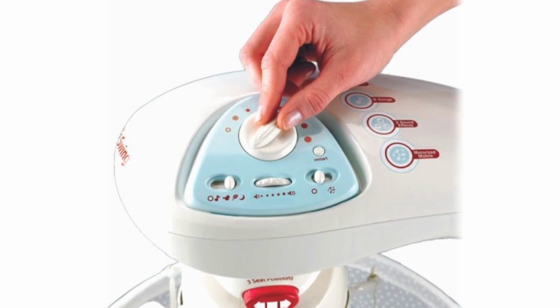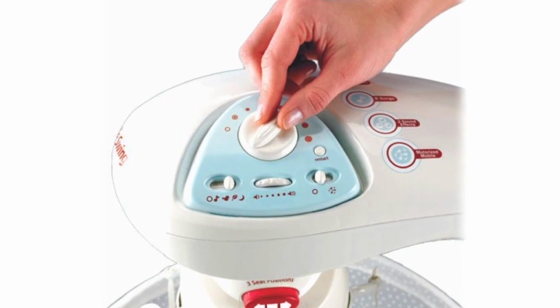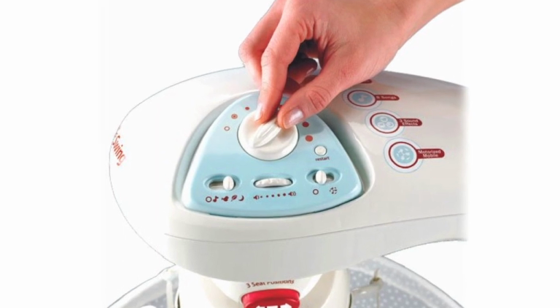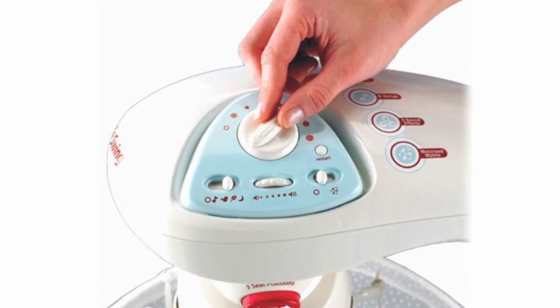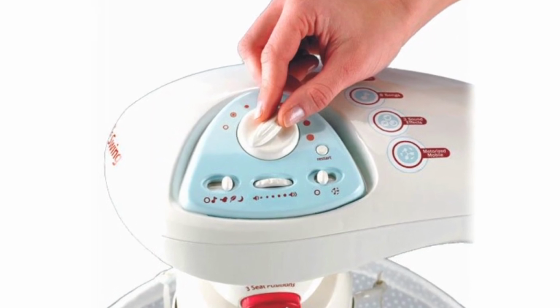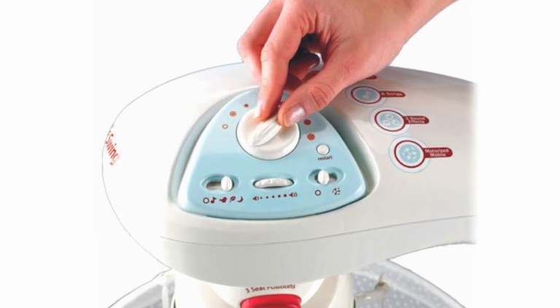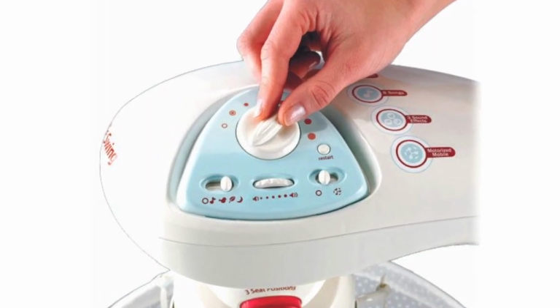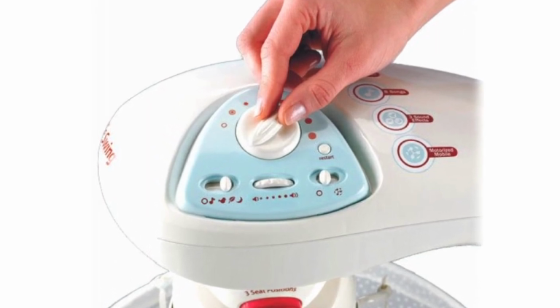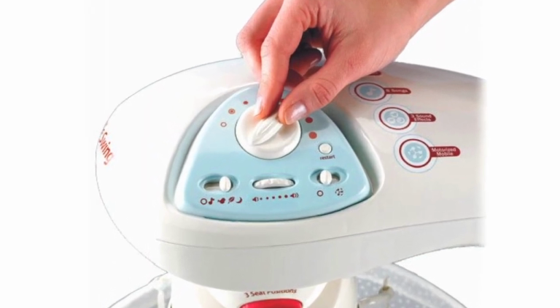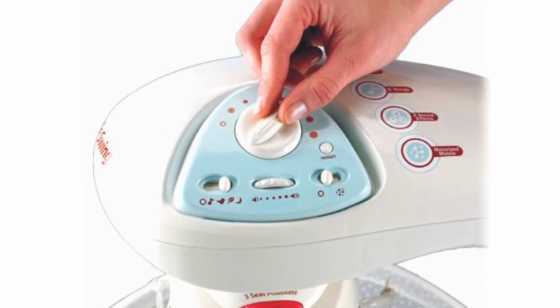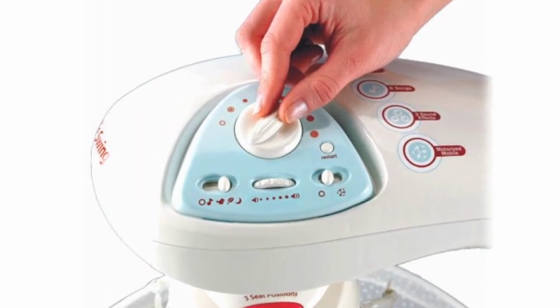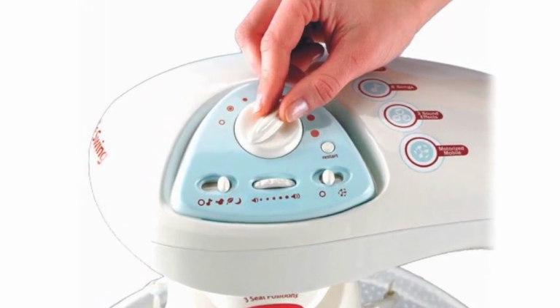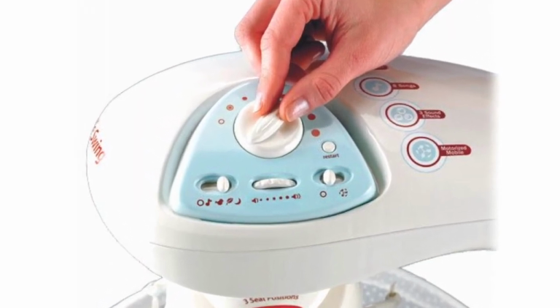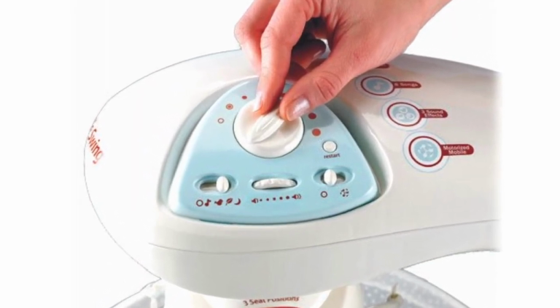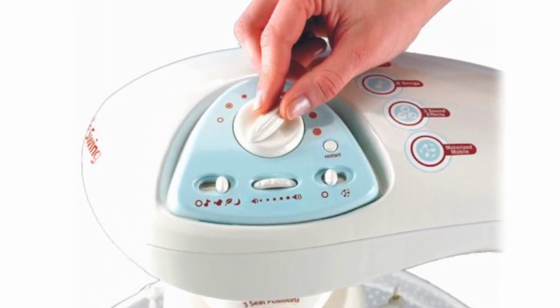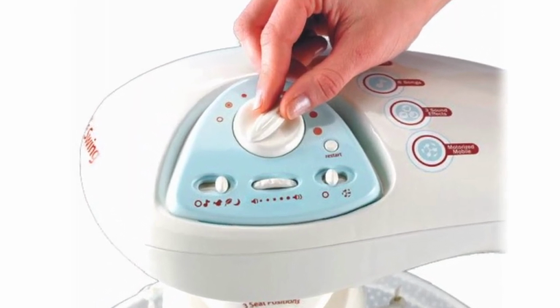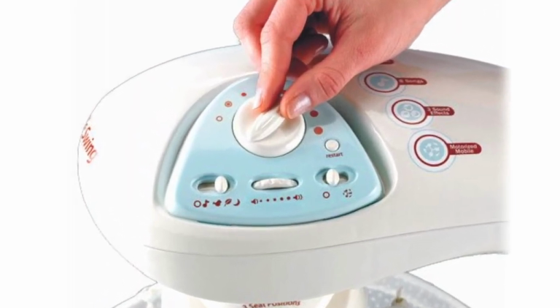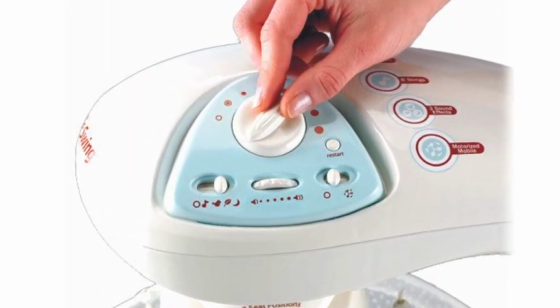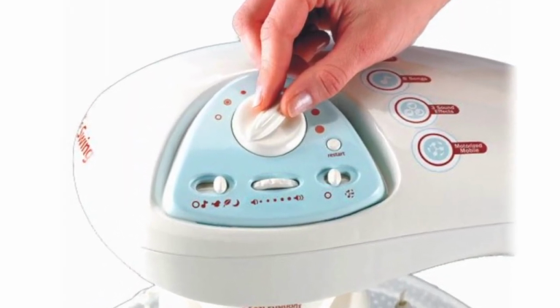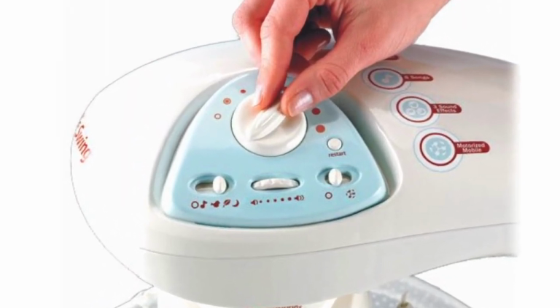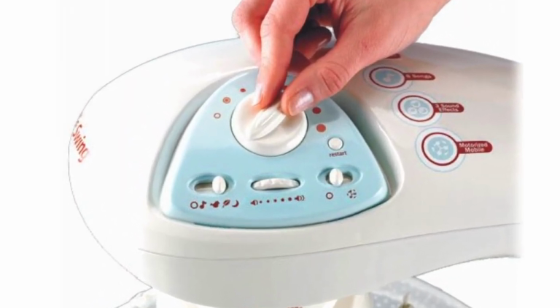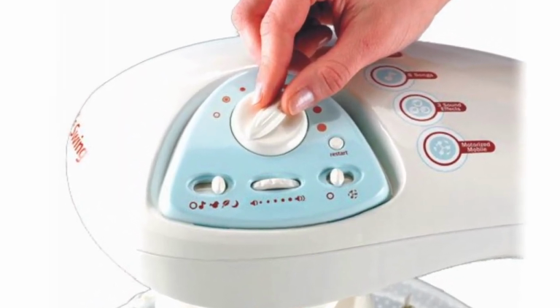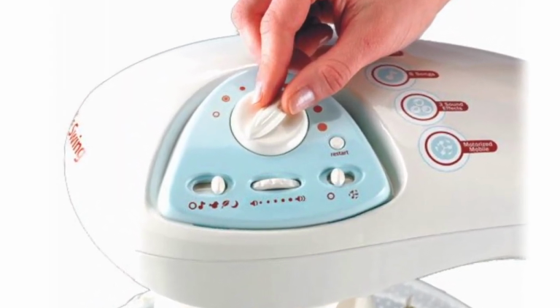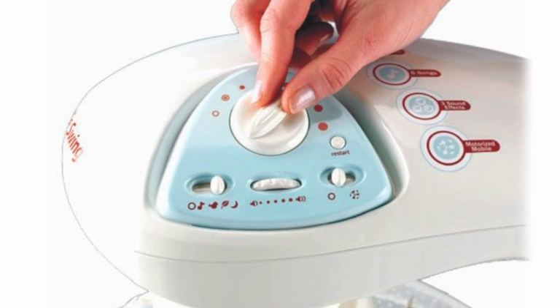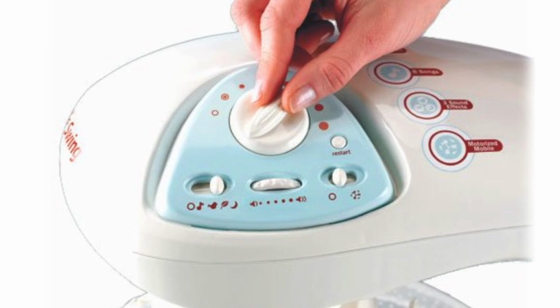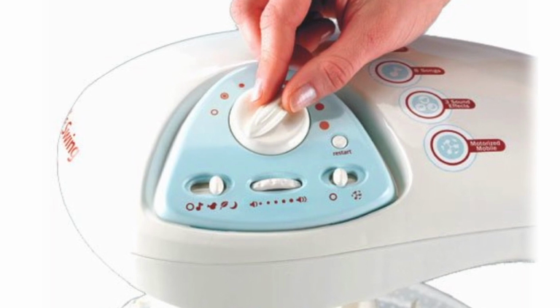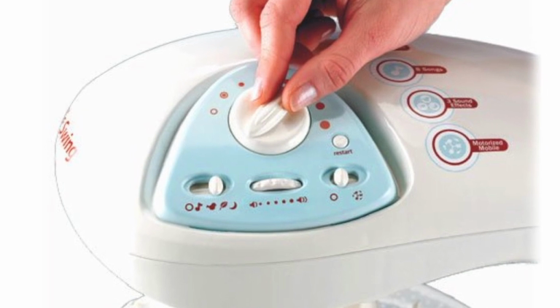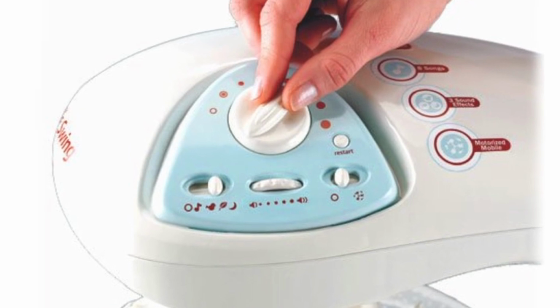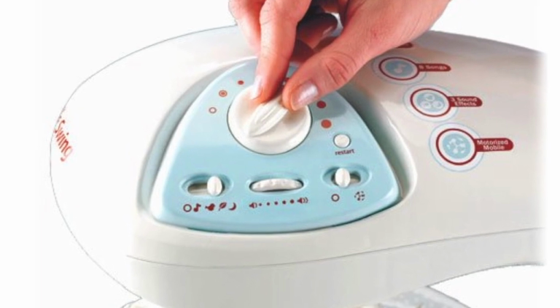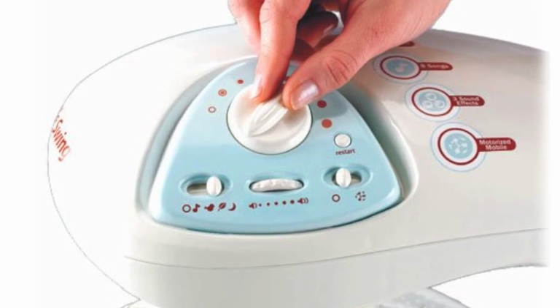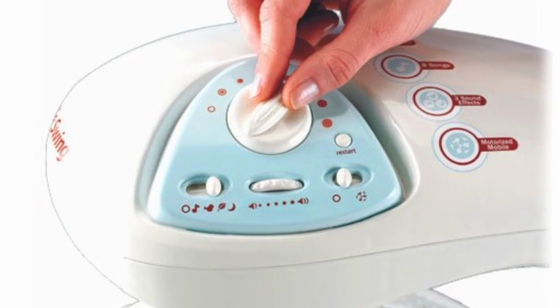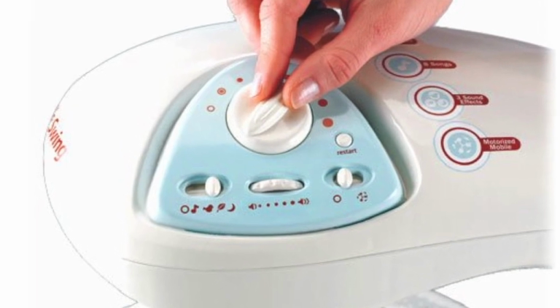This cradle can swing in a side-to-side rocking motion, or head-to-toe swinging motion, and there are six different modes to choose from.